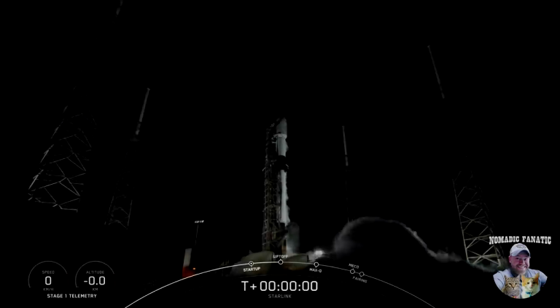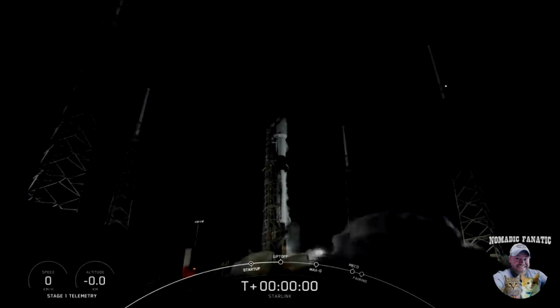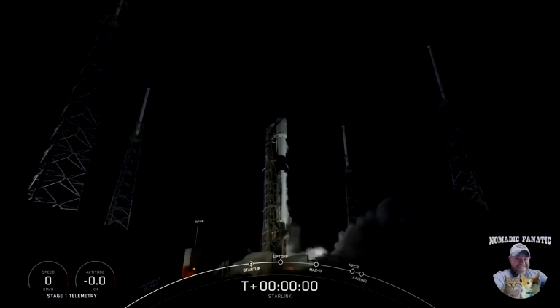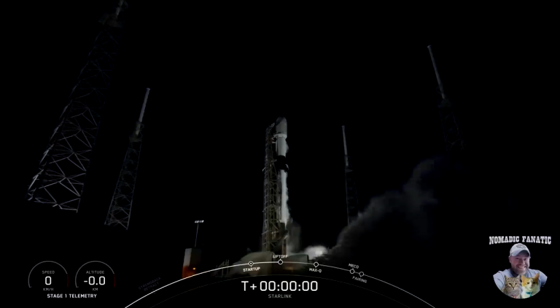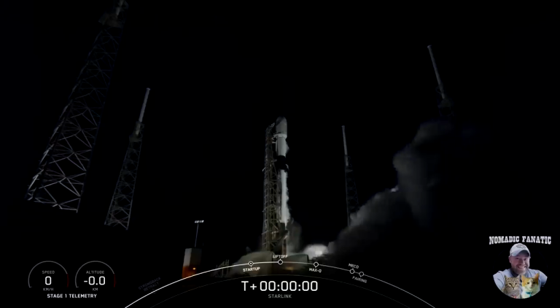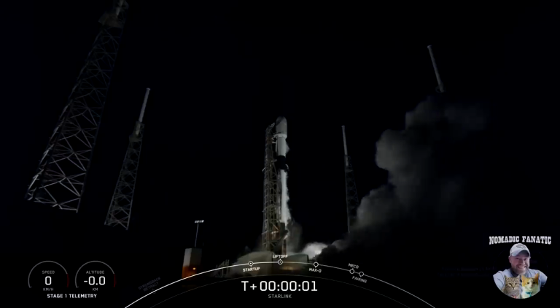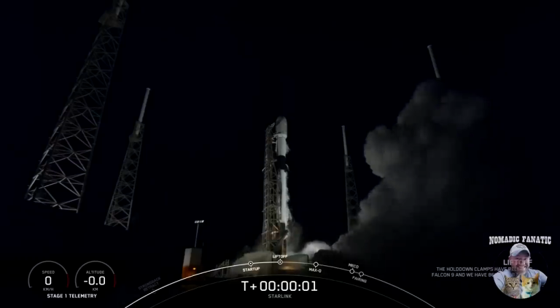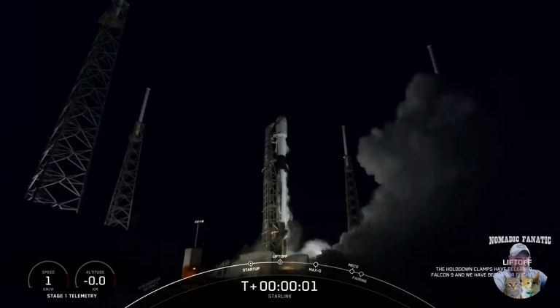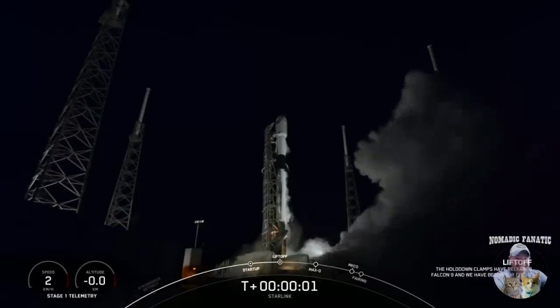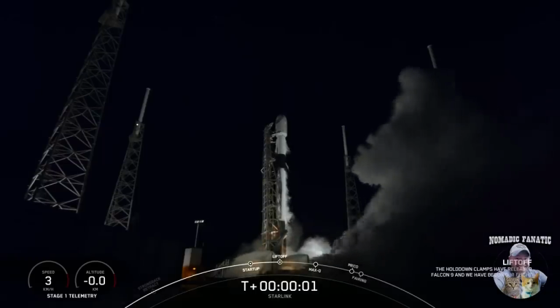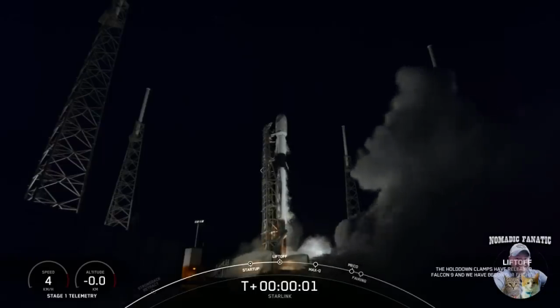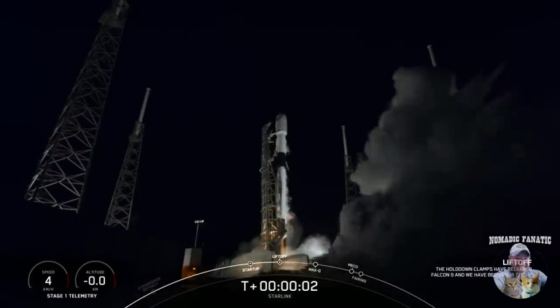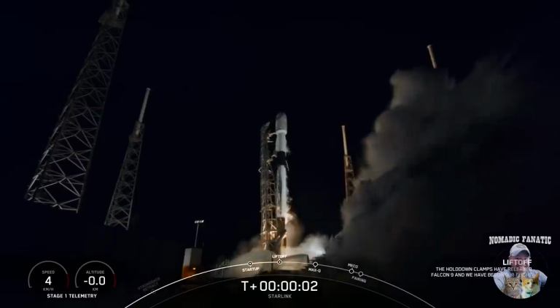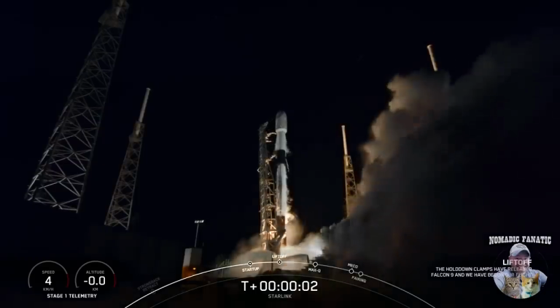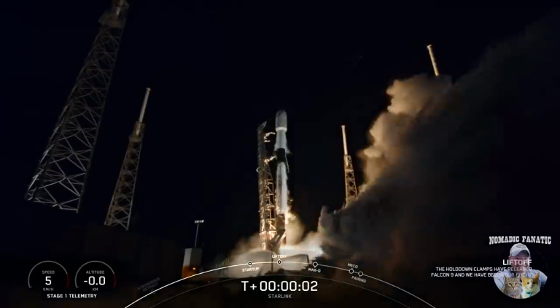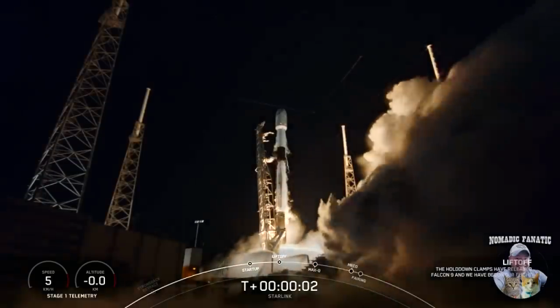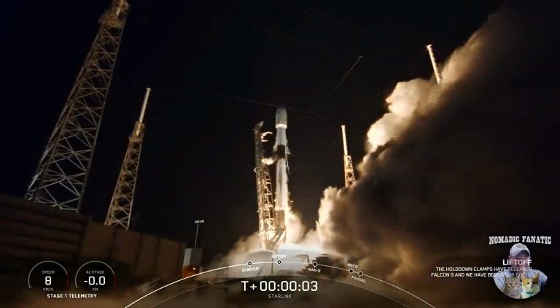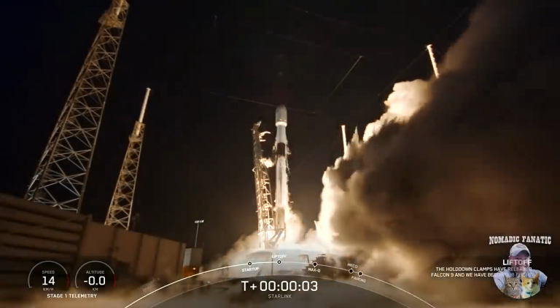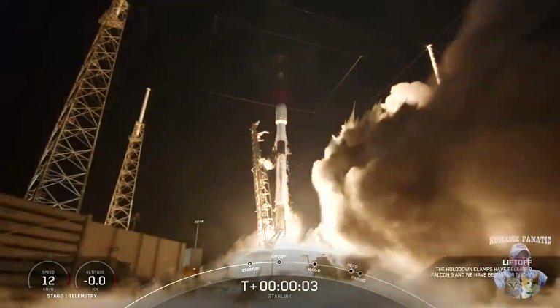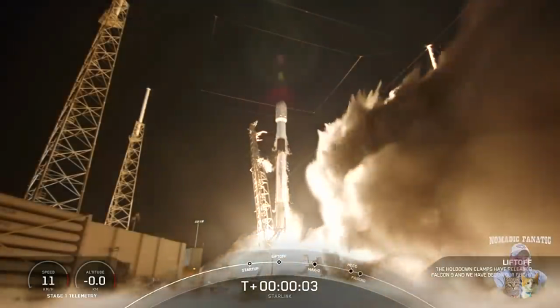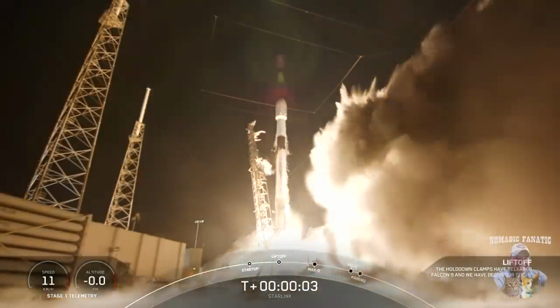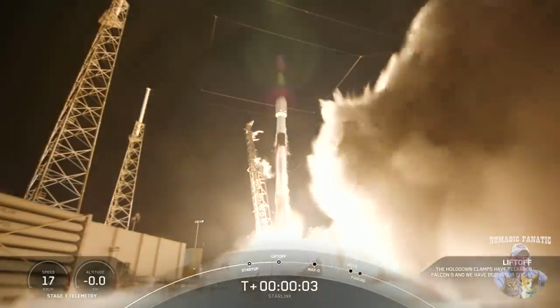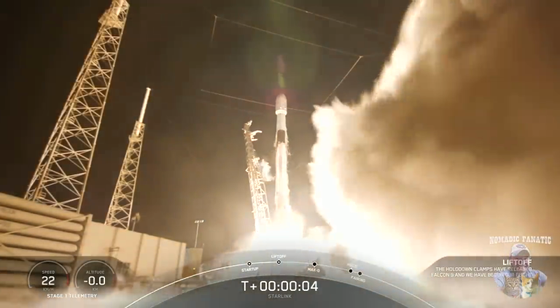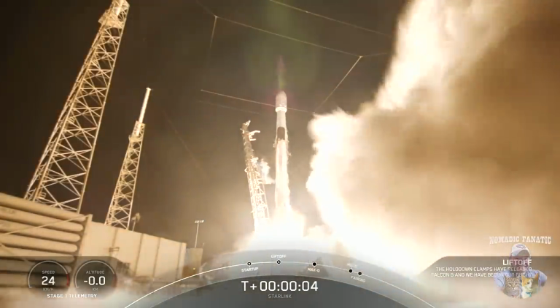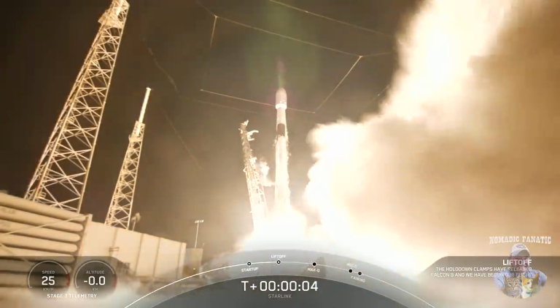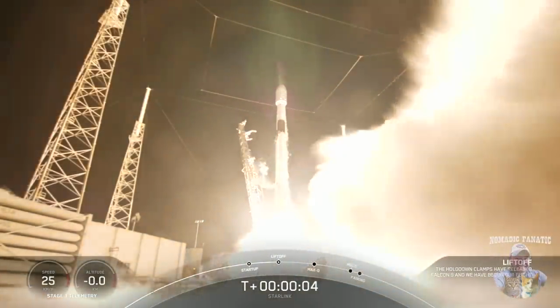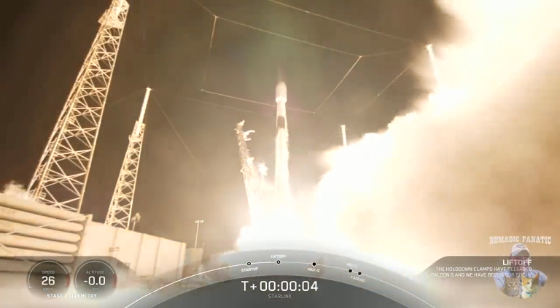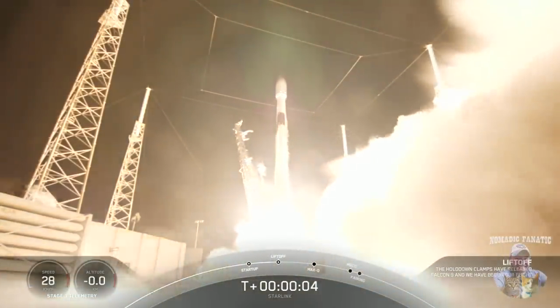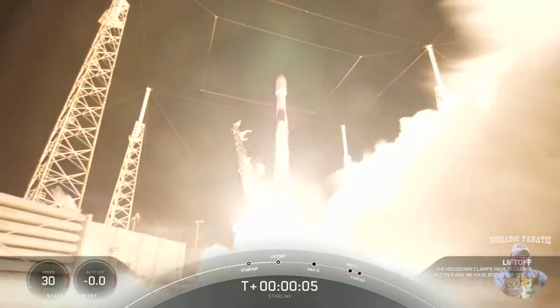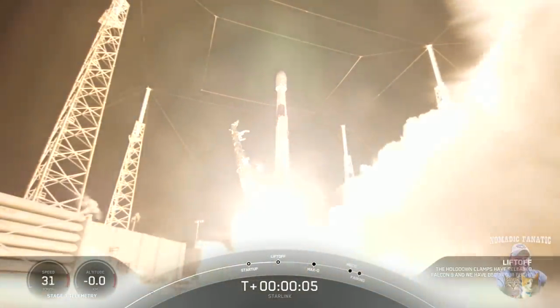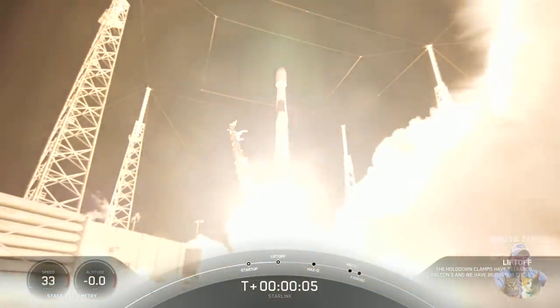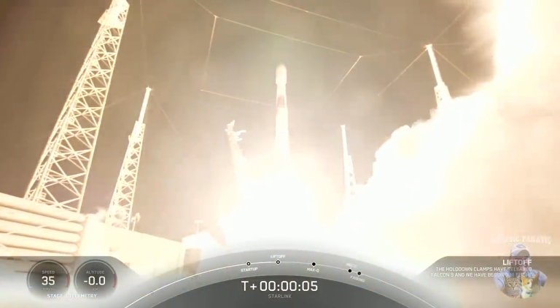Ignition and liftoff of Starlink 4-34. Go Falcon 9.